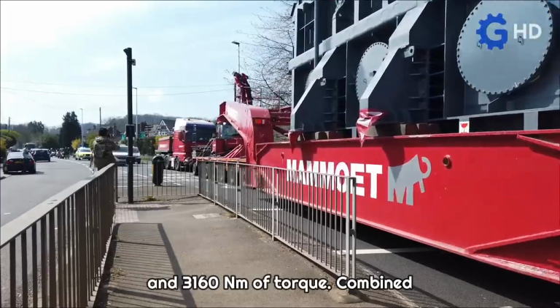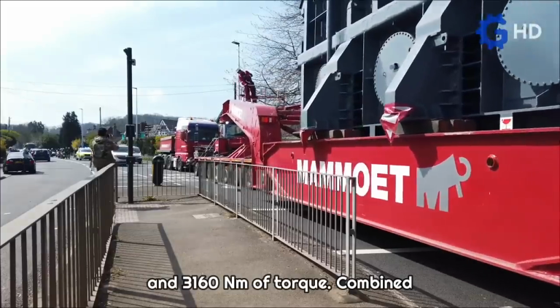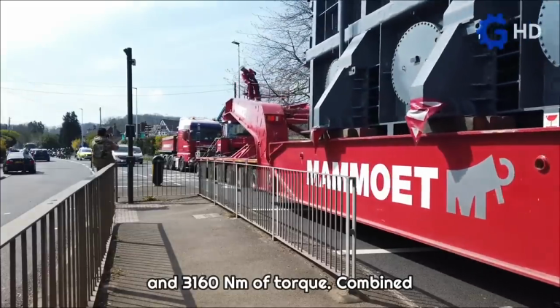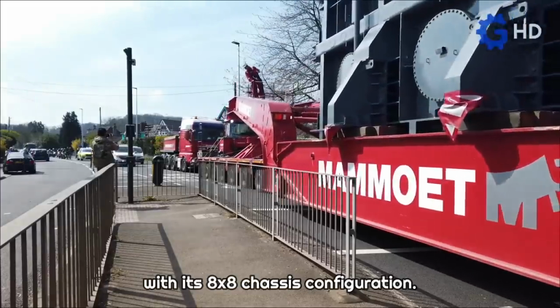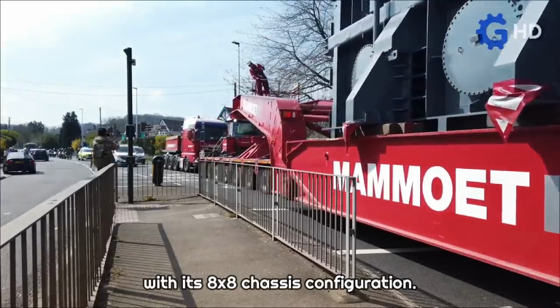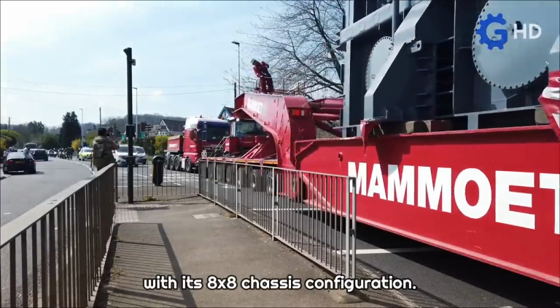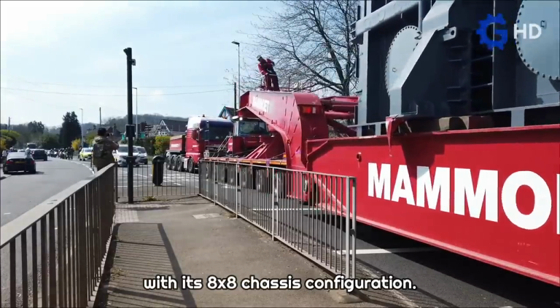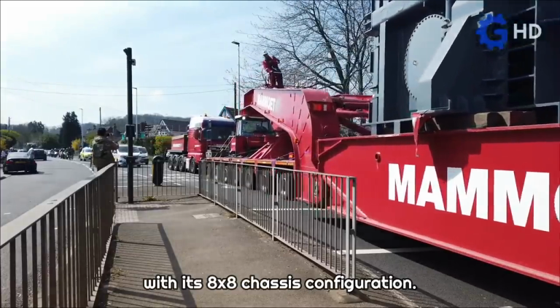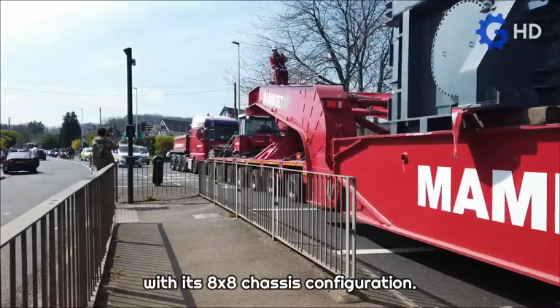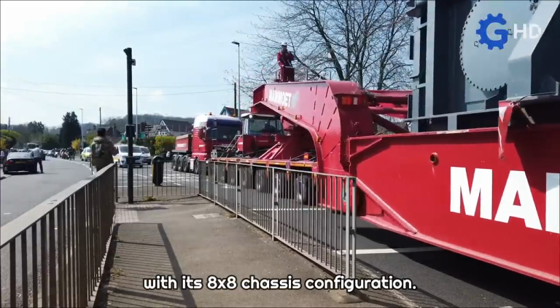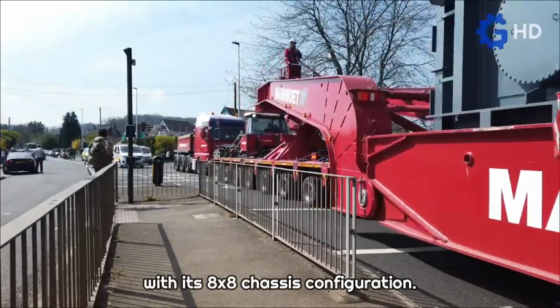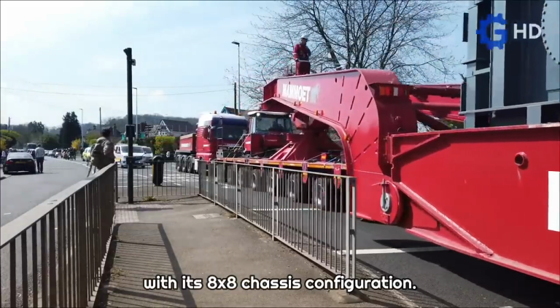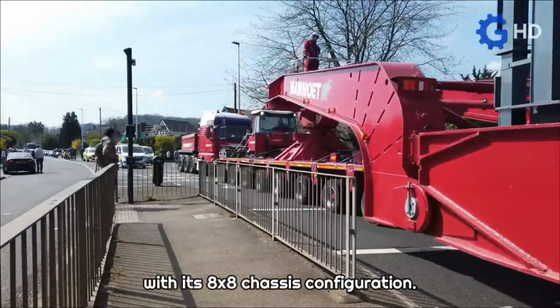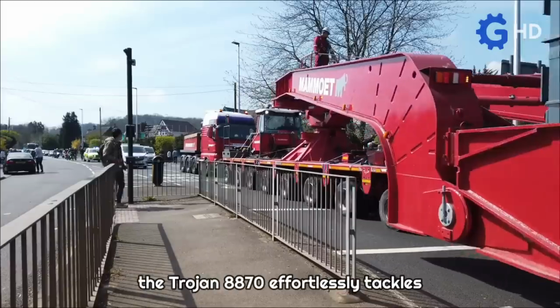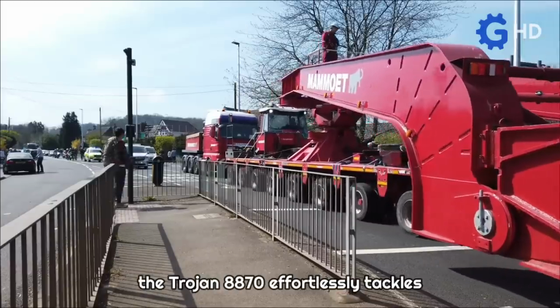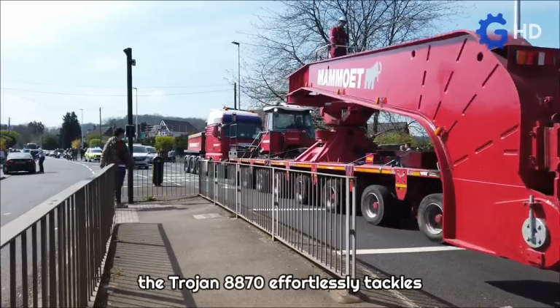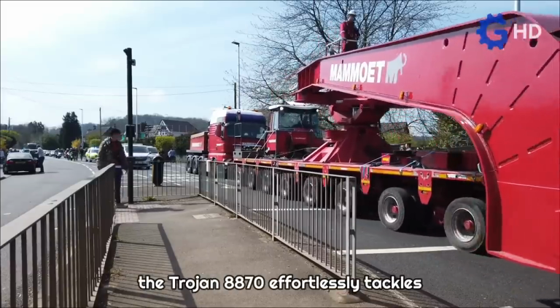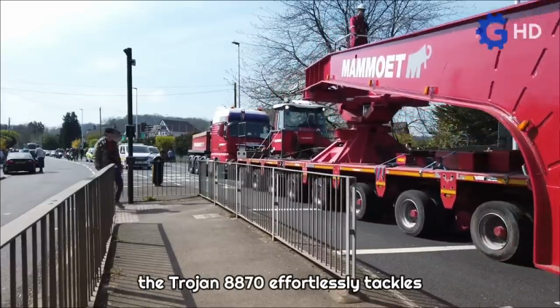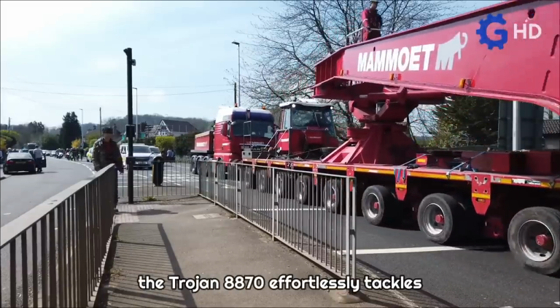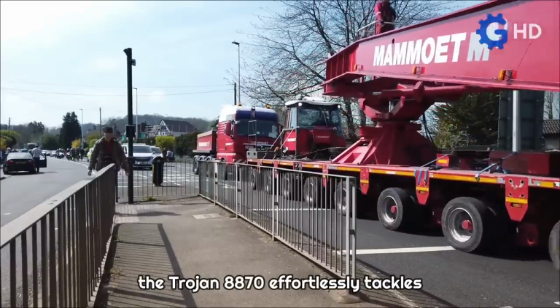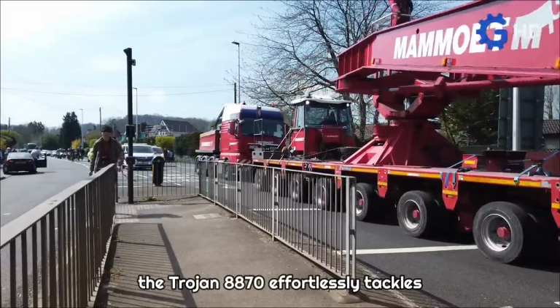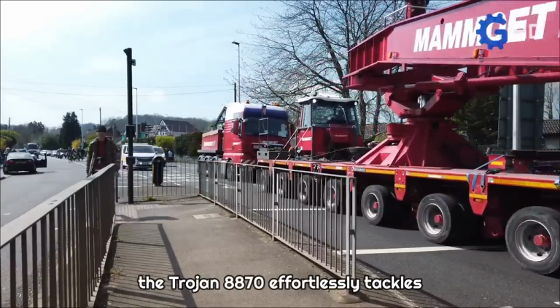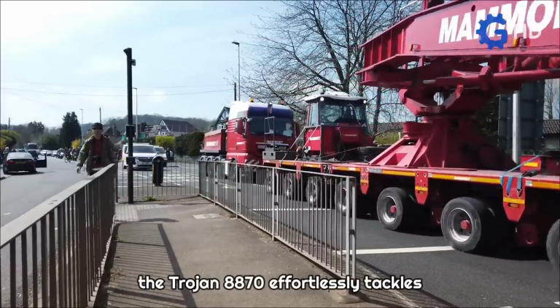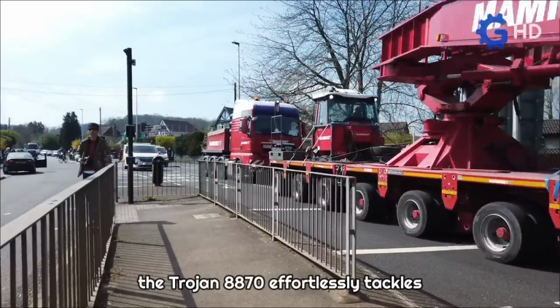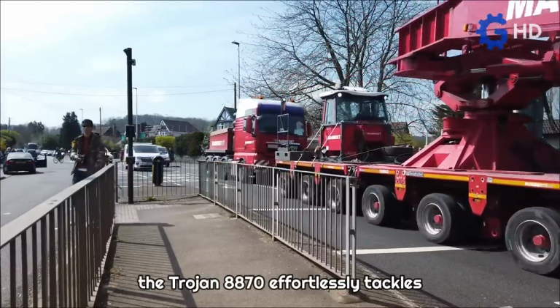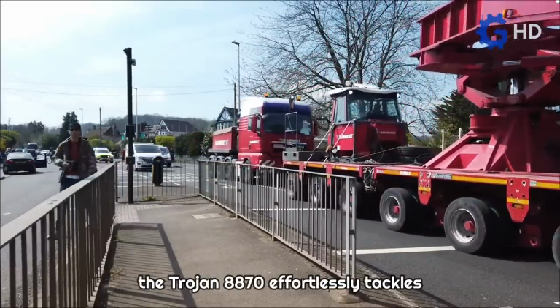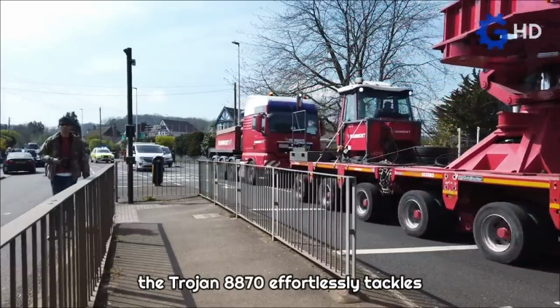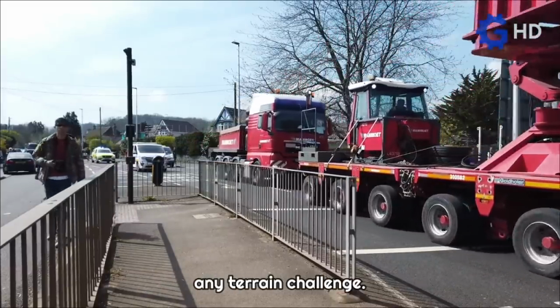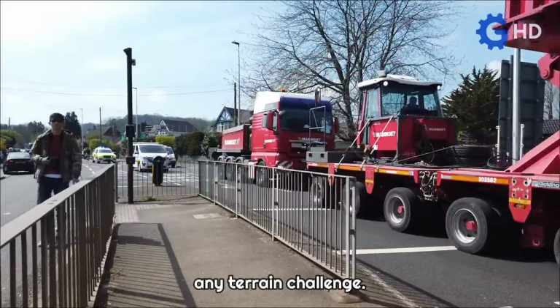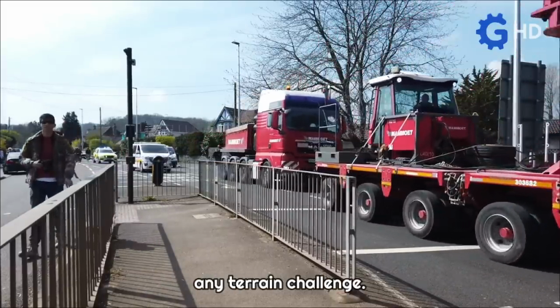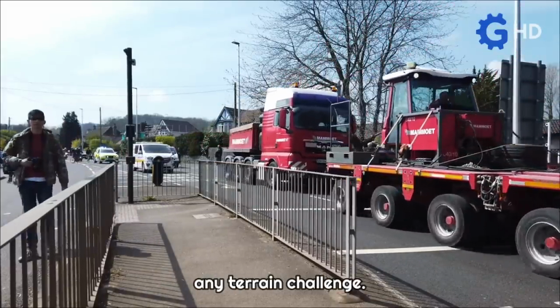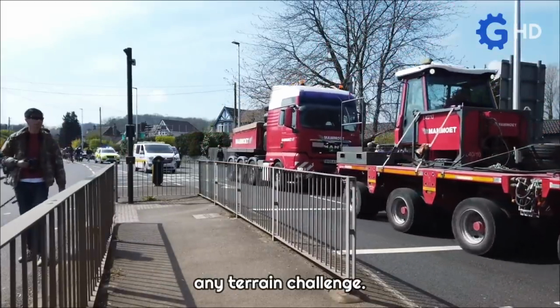Combined with its 8x8 chassis configuration, the Trojan 8870 effortlessly tackles any terrain challenge.